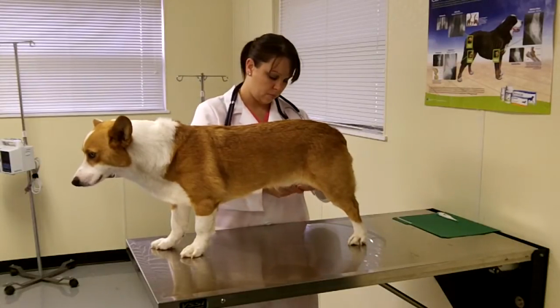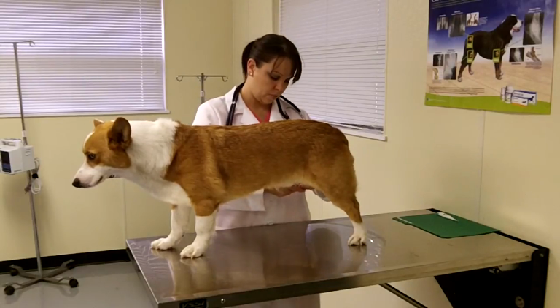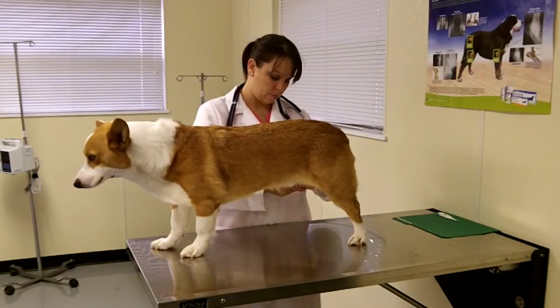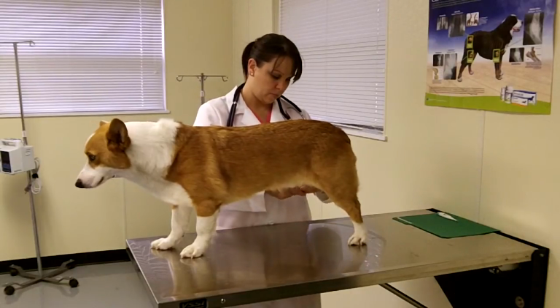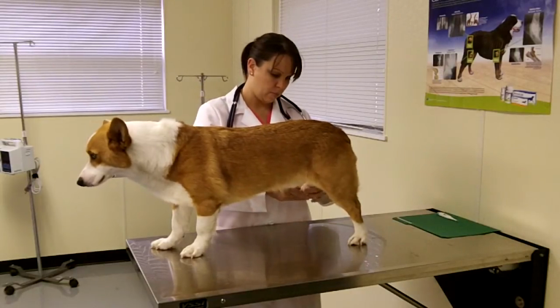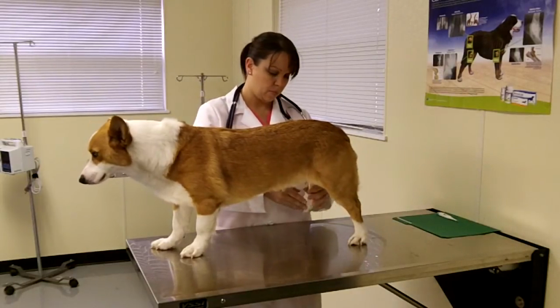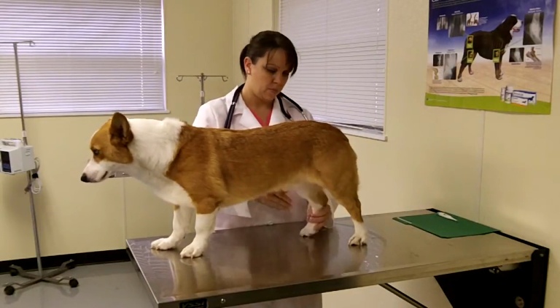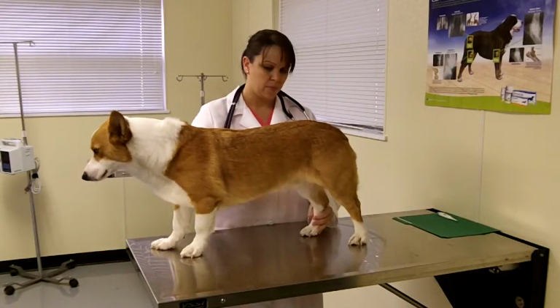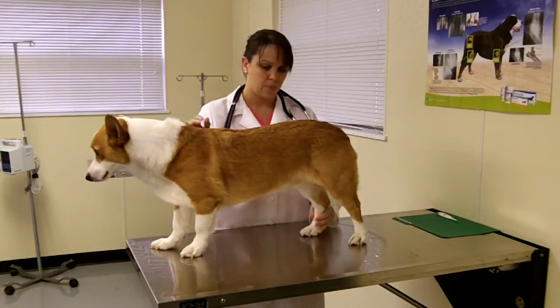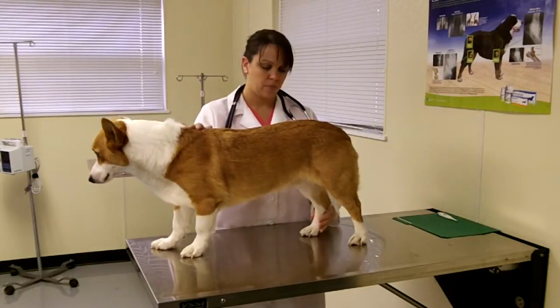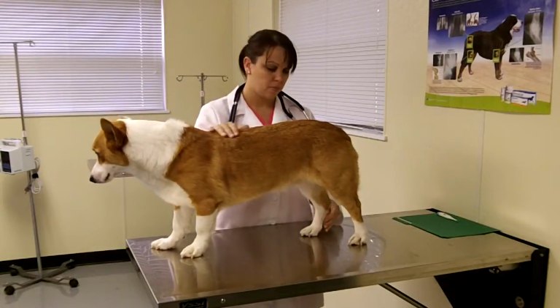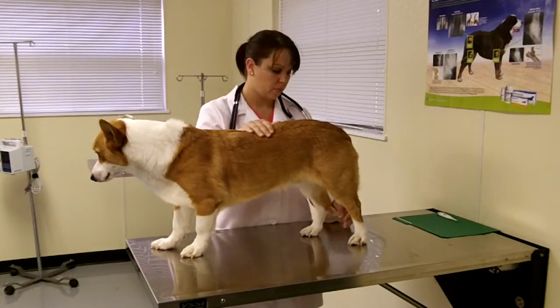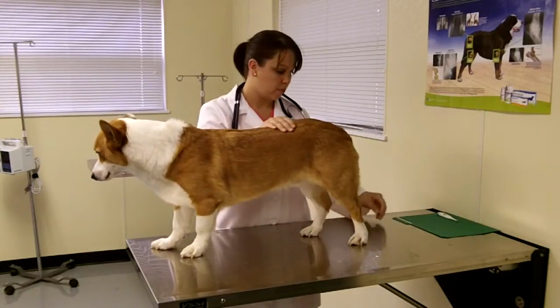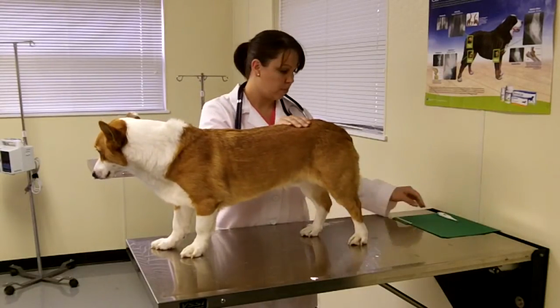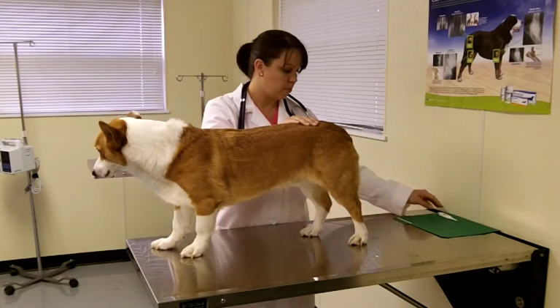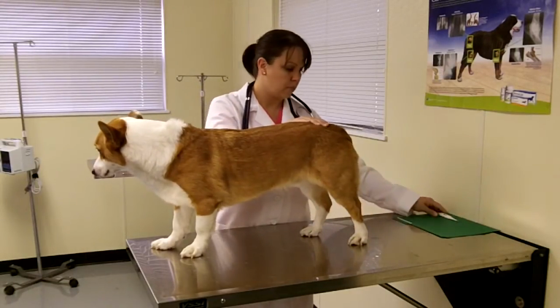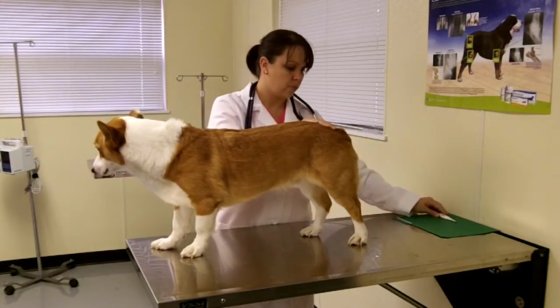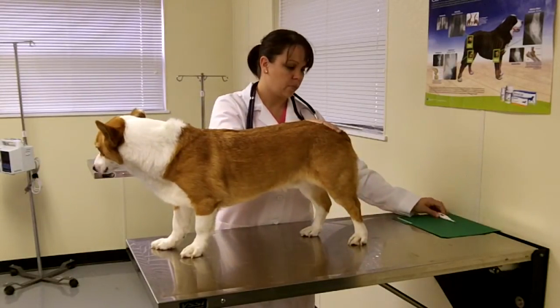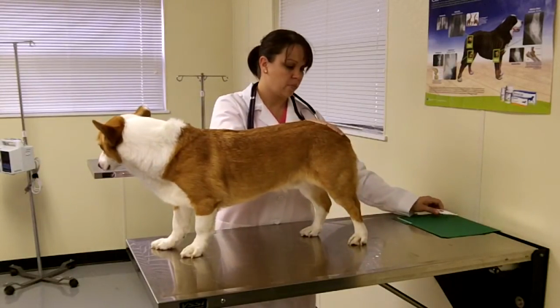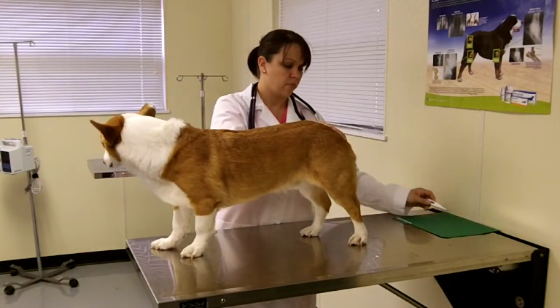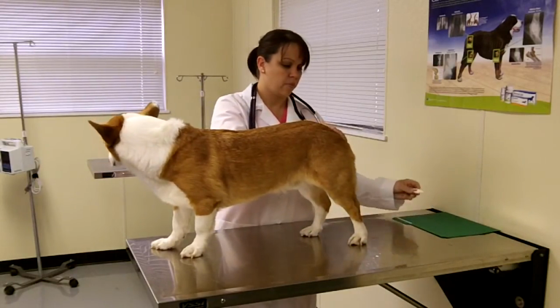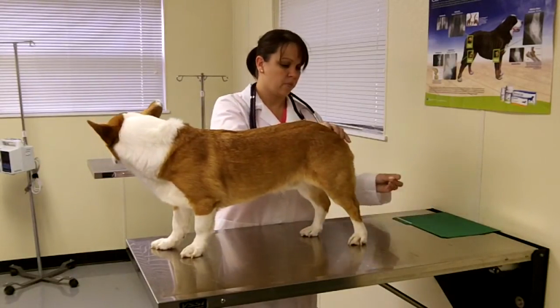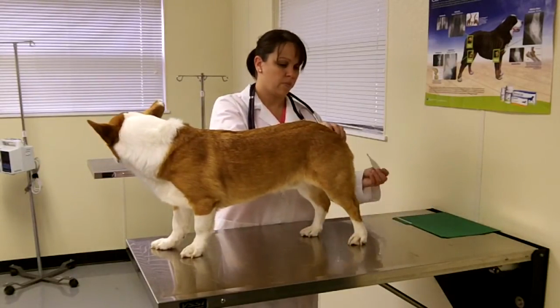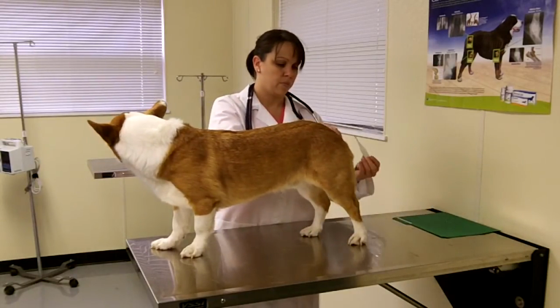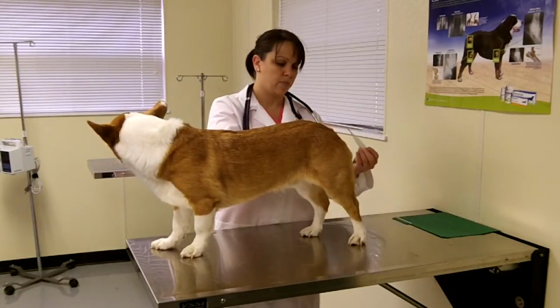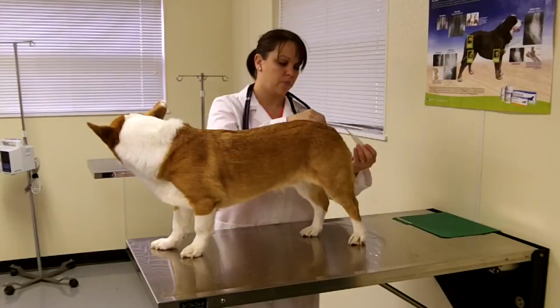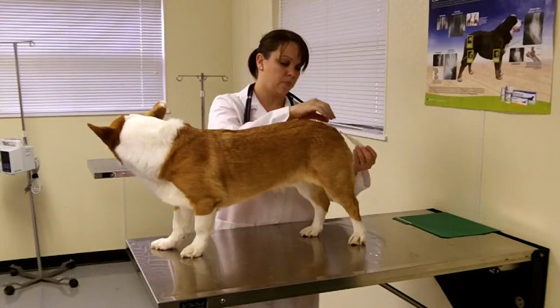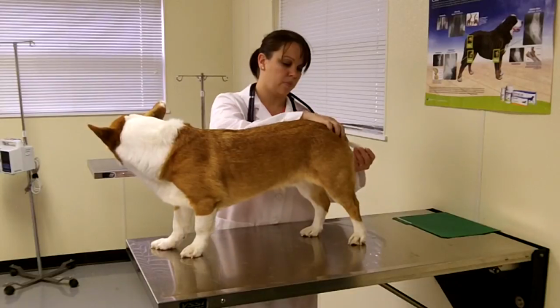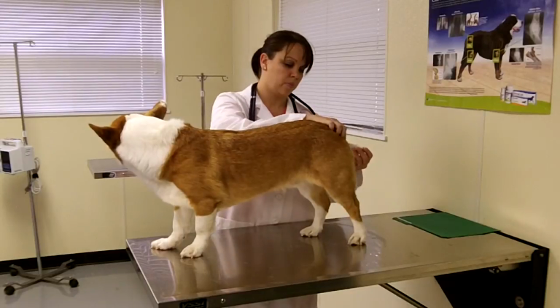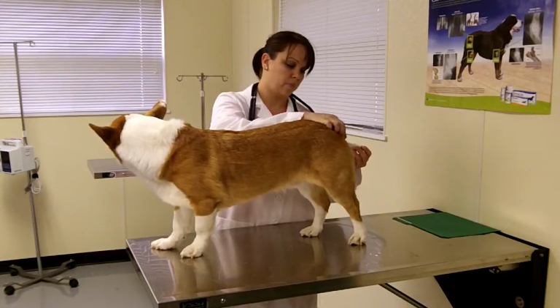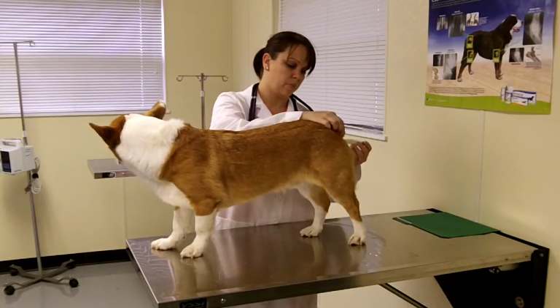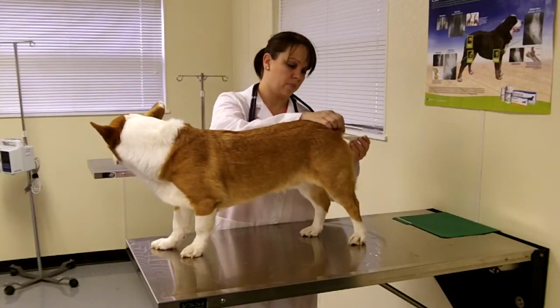She will then take the patient's temperature and record her findings into the patient's chart.